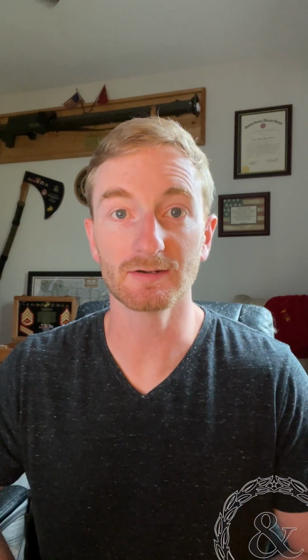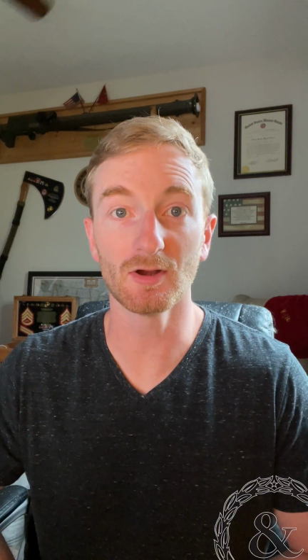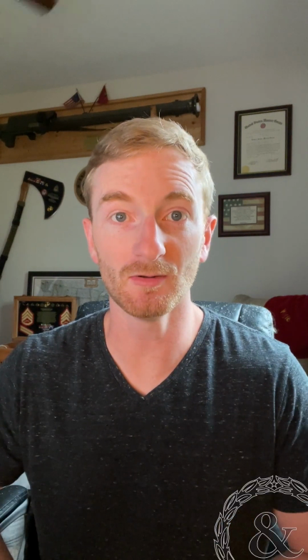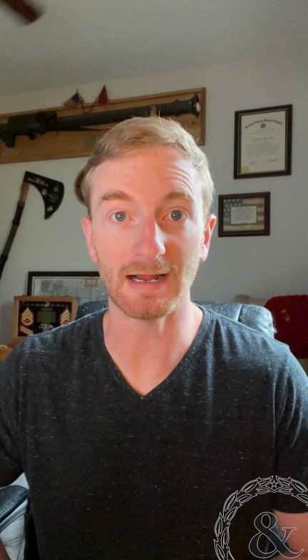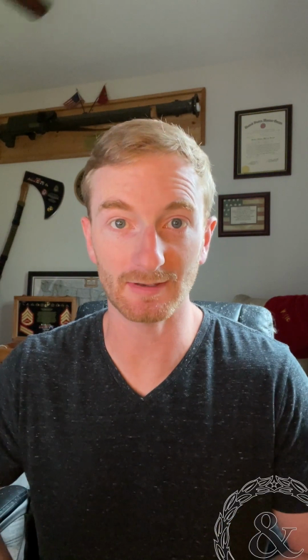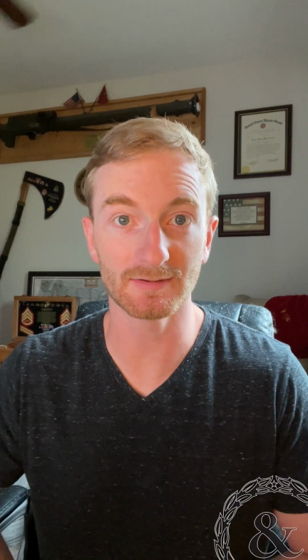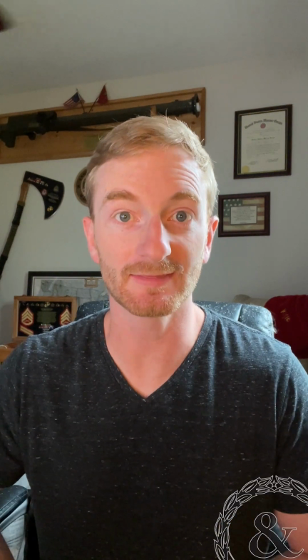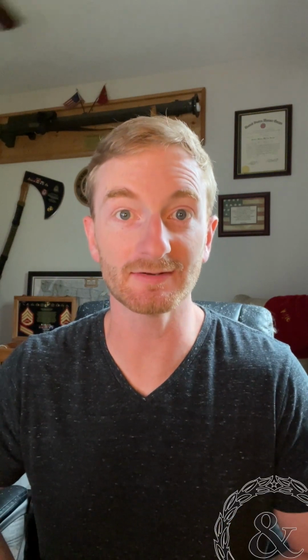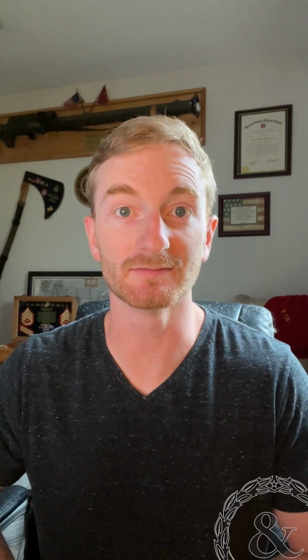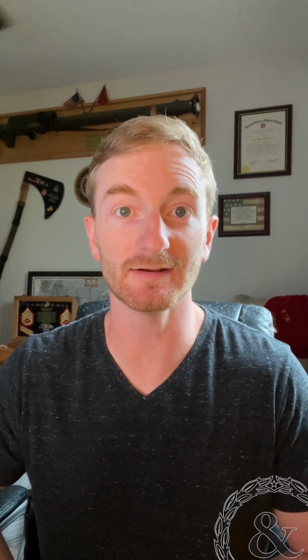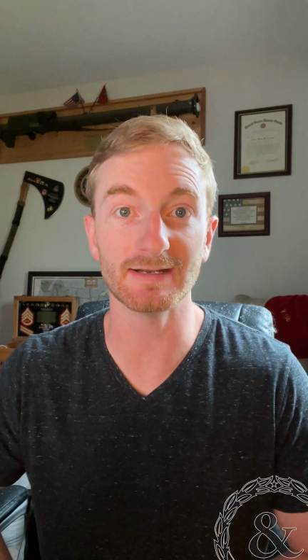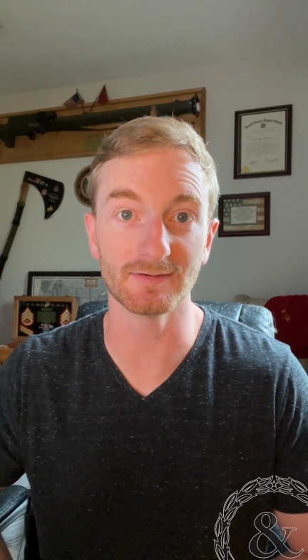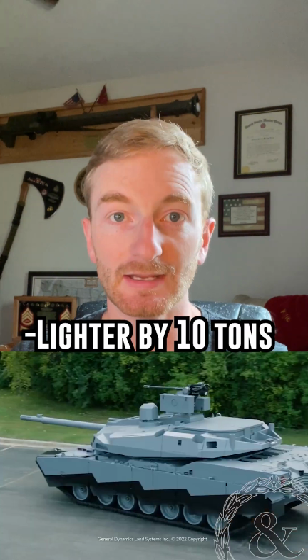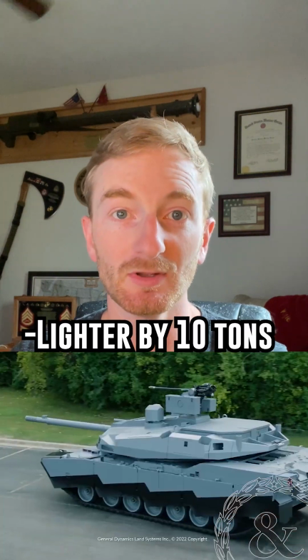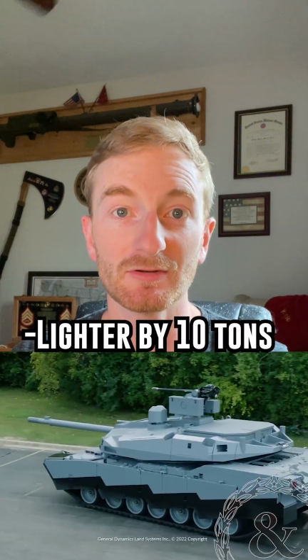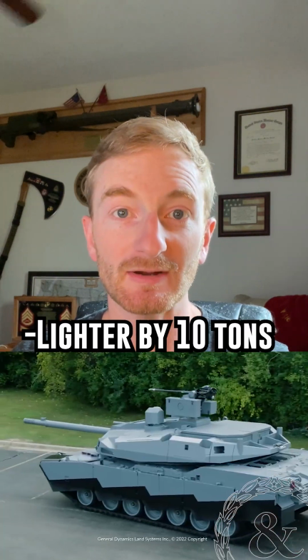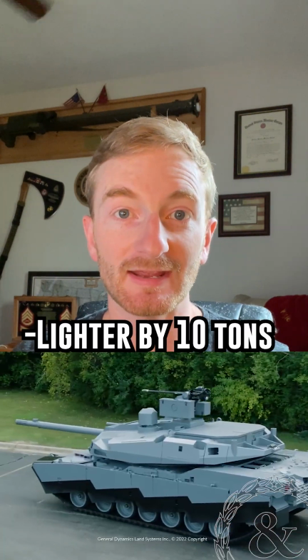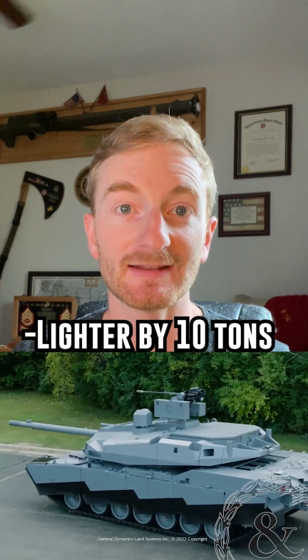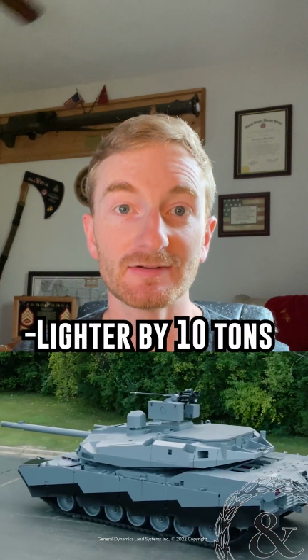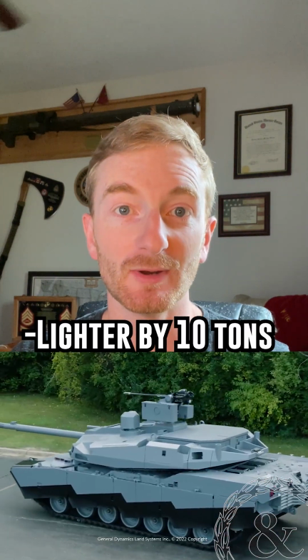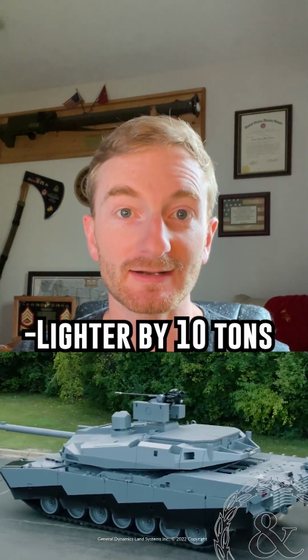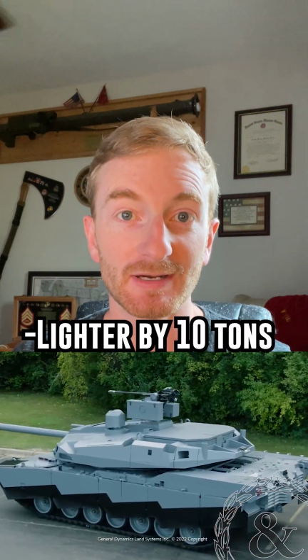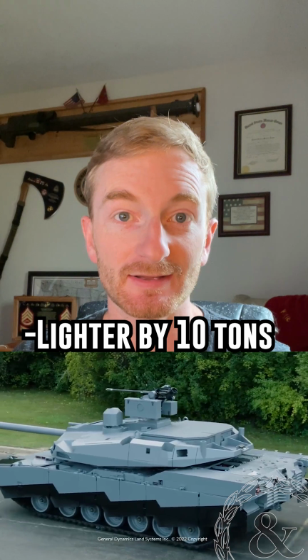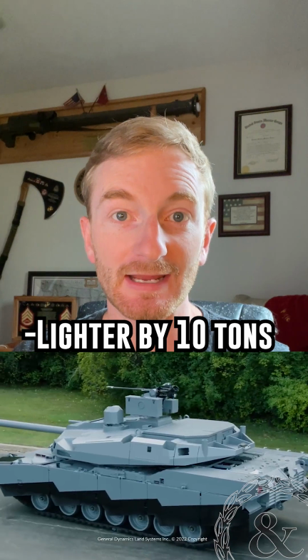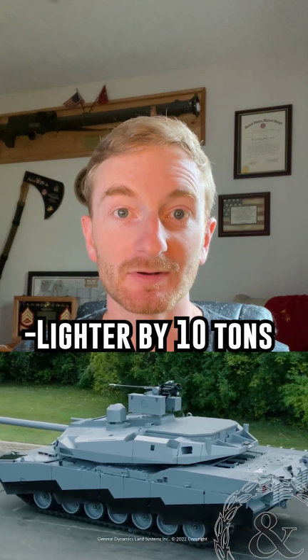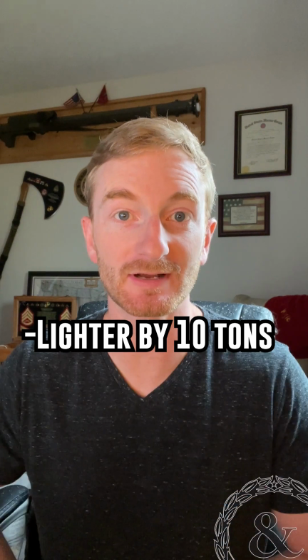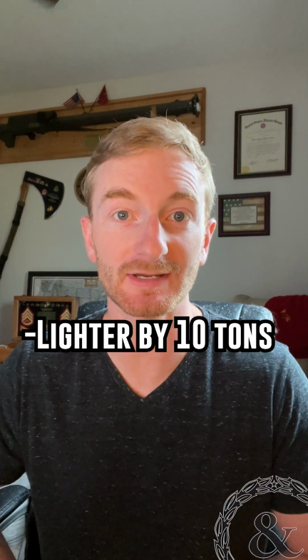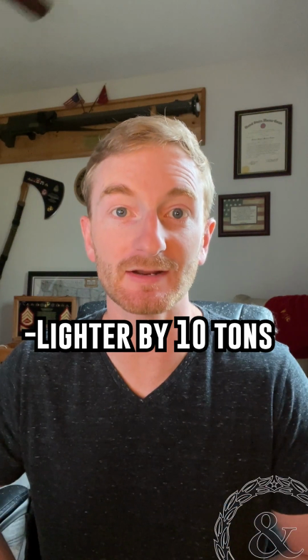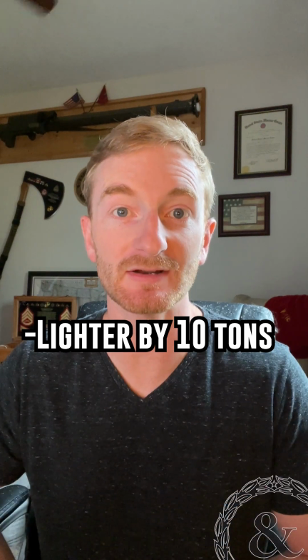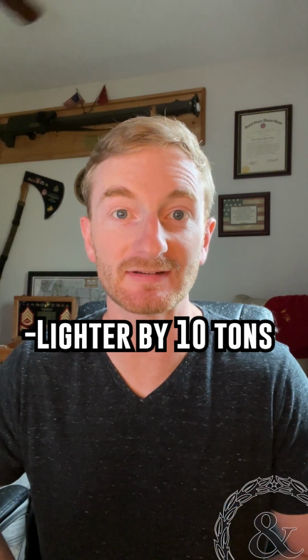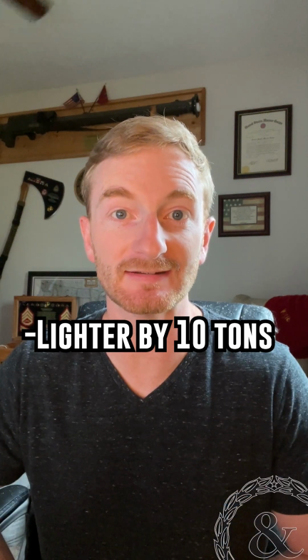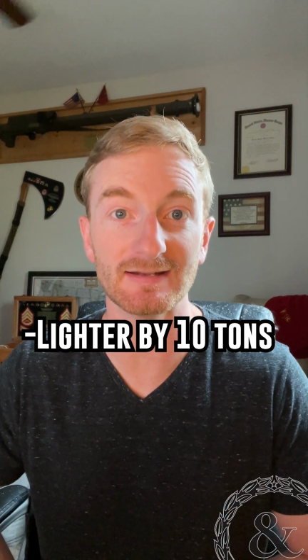Under the hull, however, things are very different. It will lose about 10 tons of weight compared to the Abrams, coming in at around 60 tons.